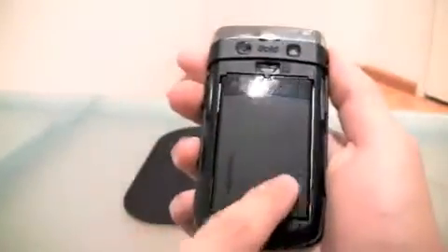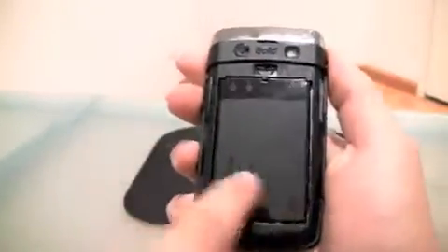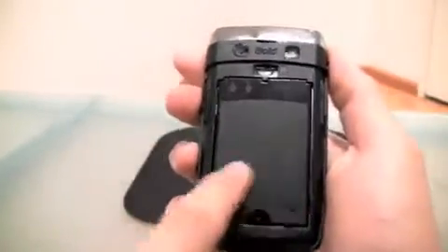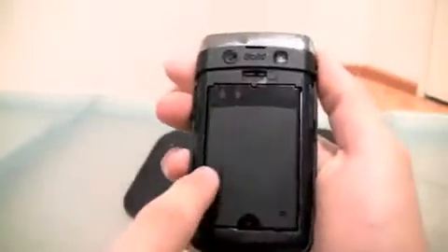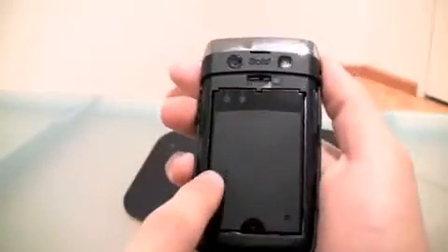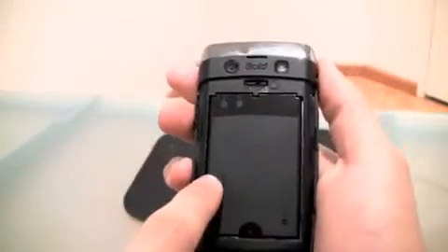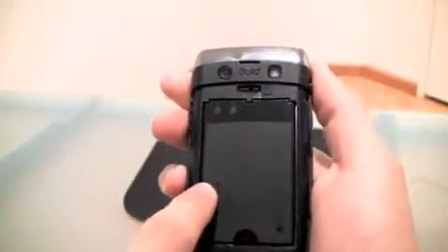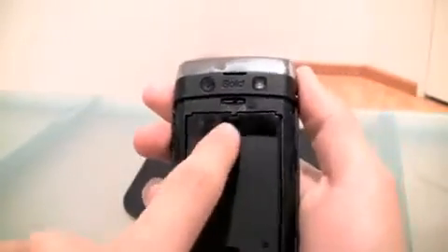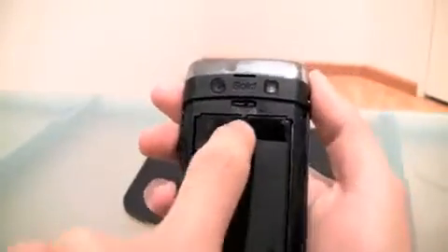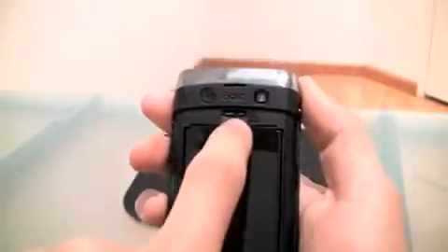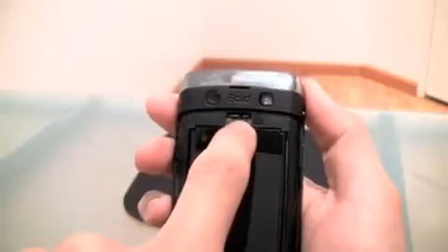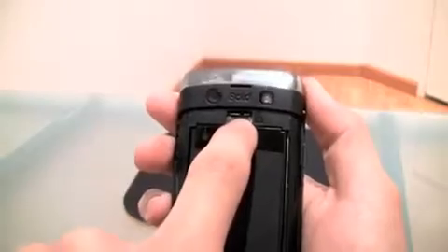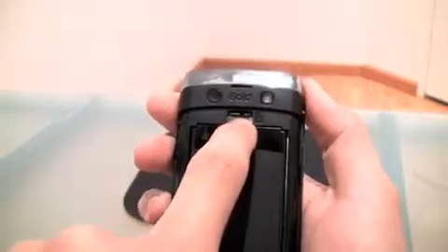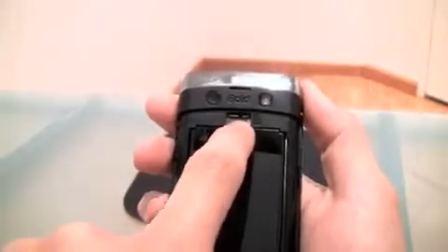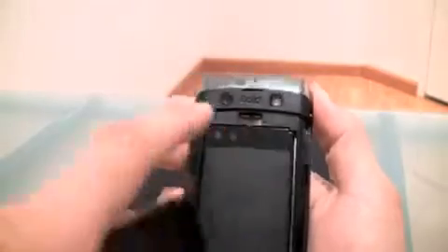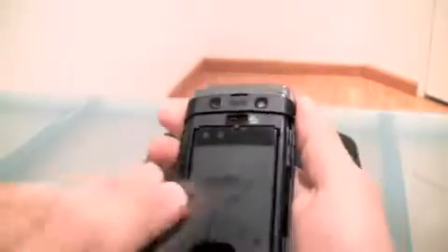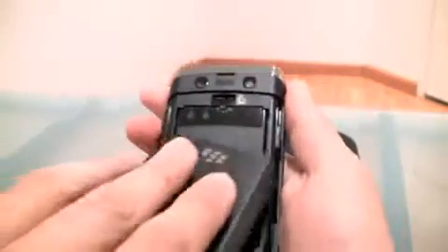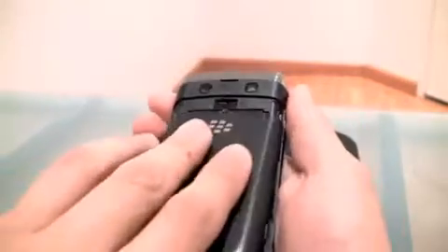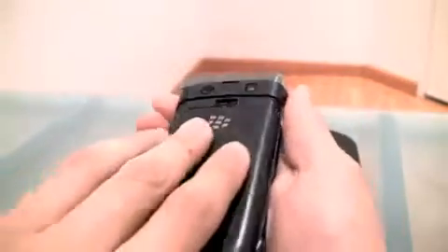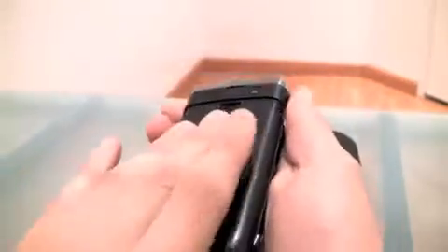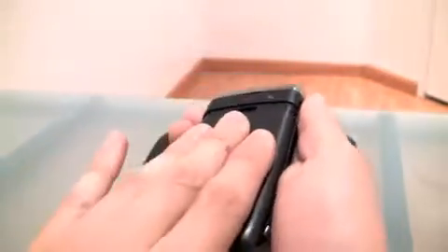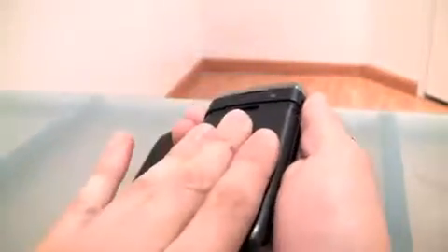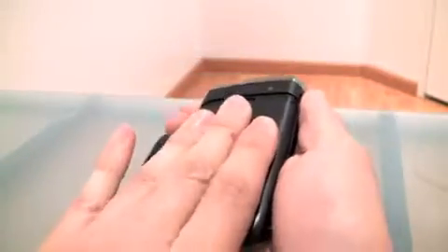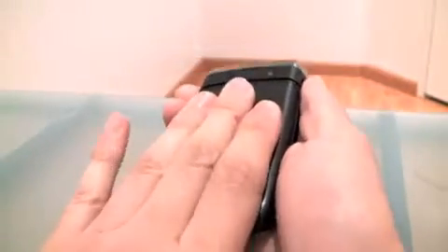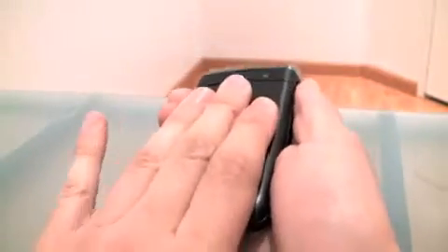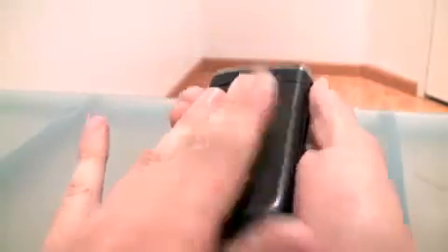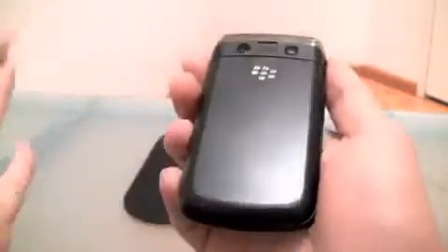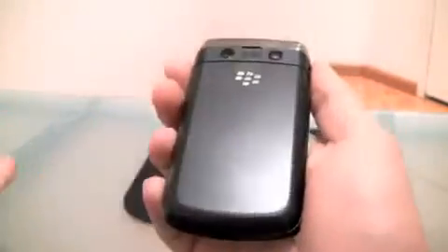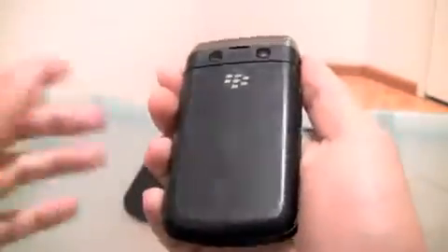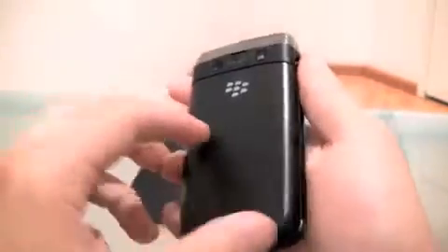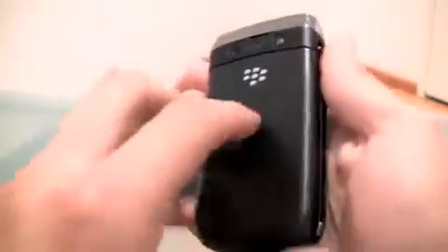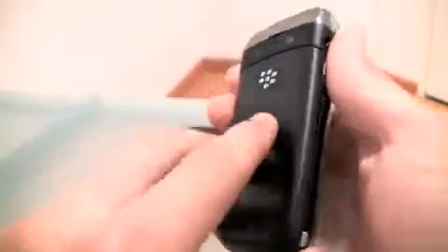It uses the Bold battery. Your SD card goes right in here and it goes back in - same thing as the other one.